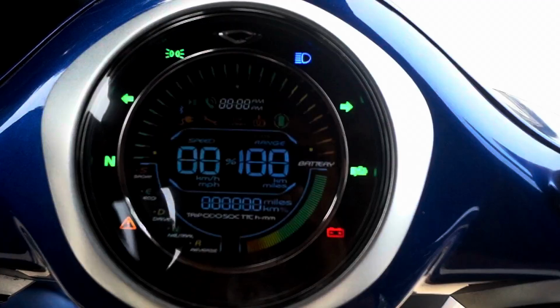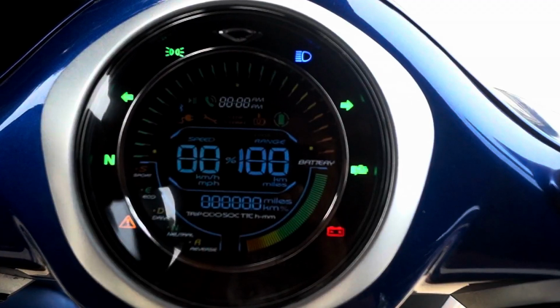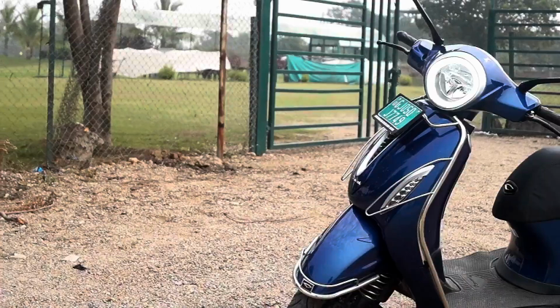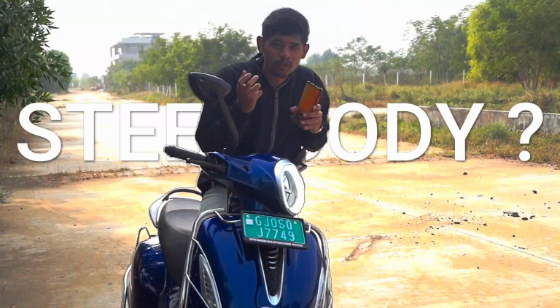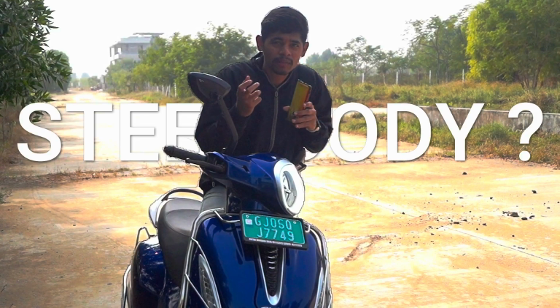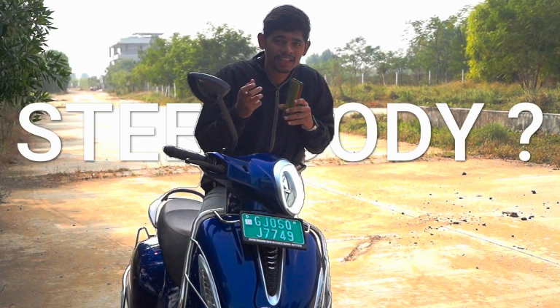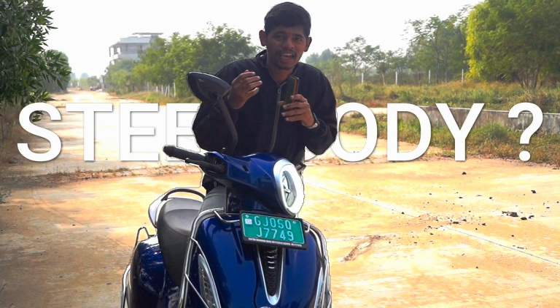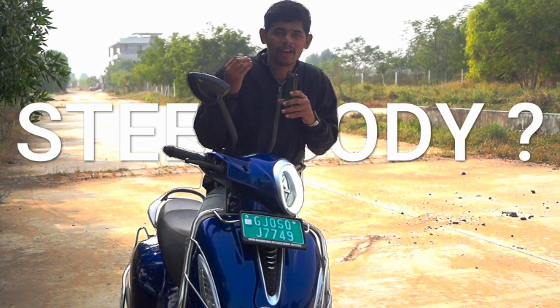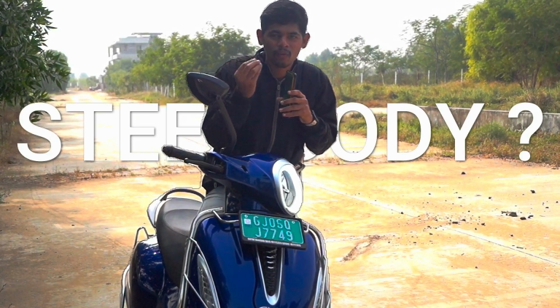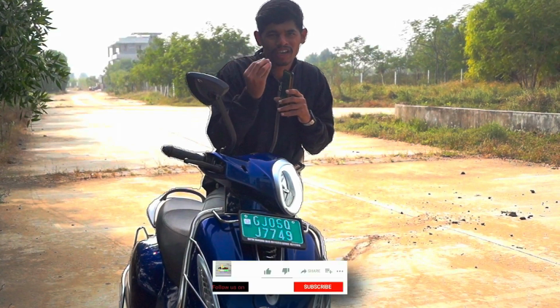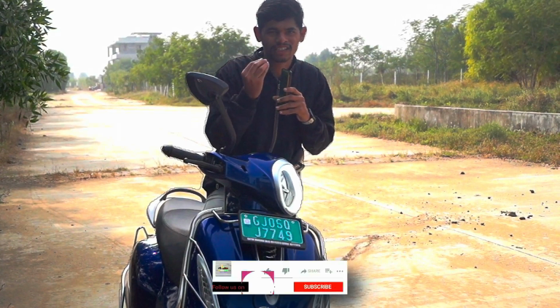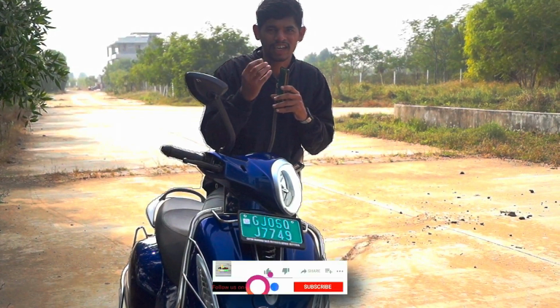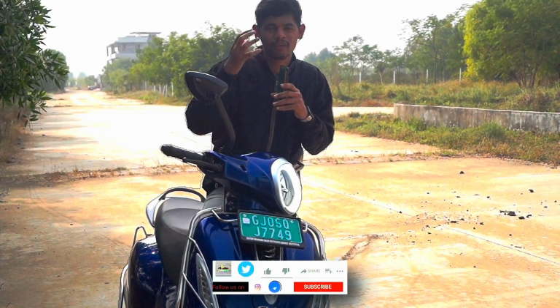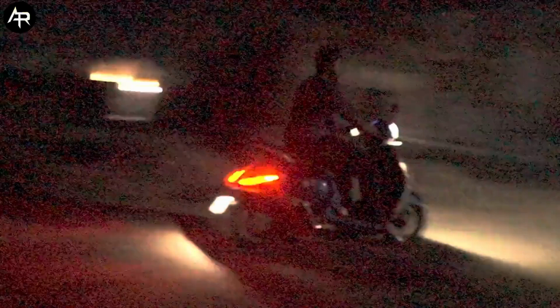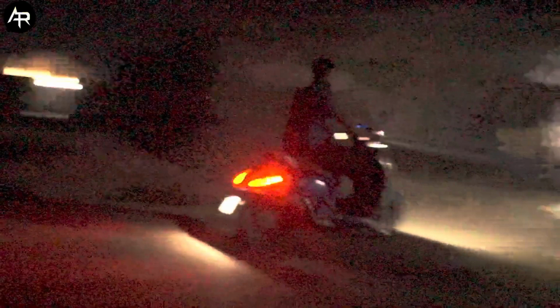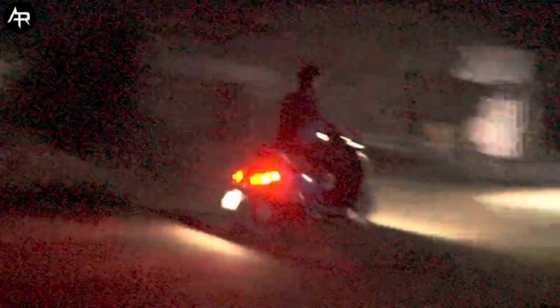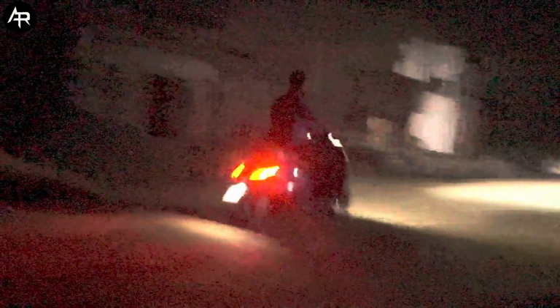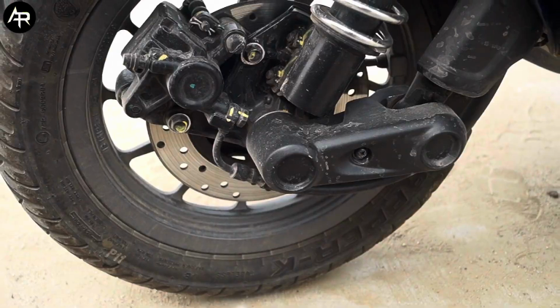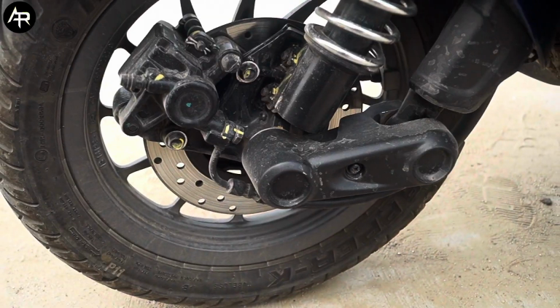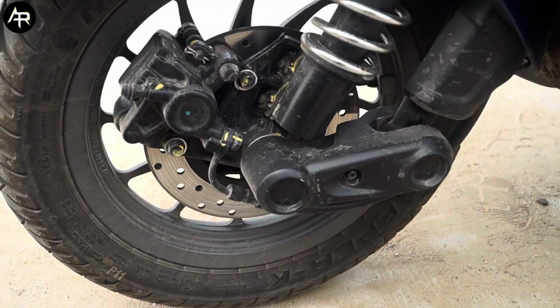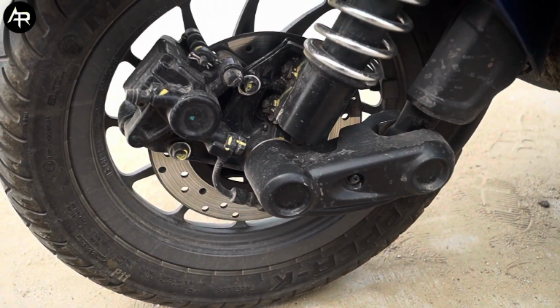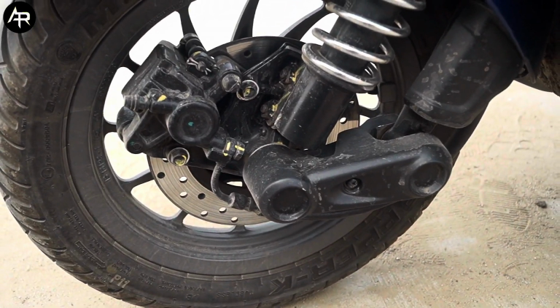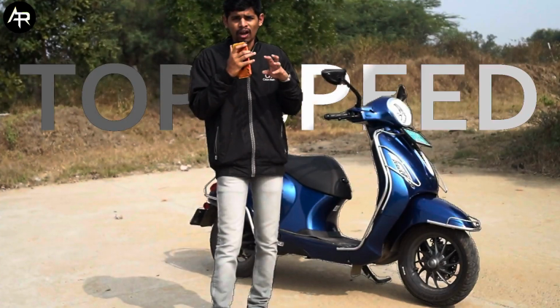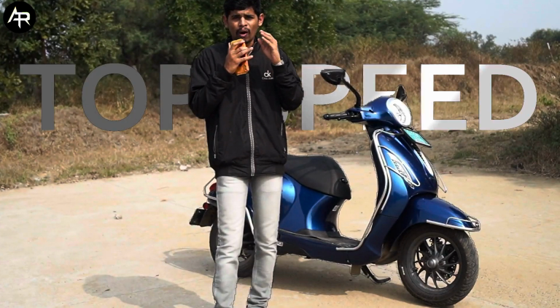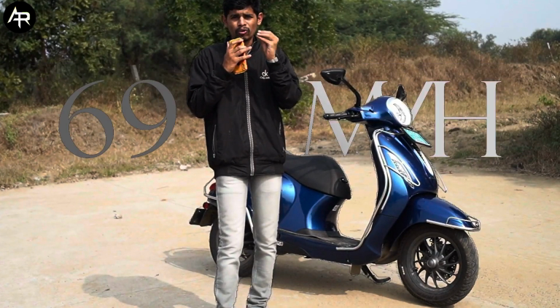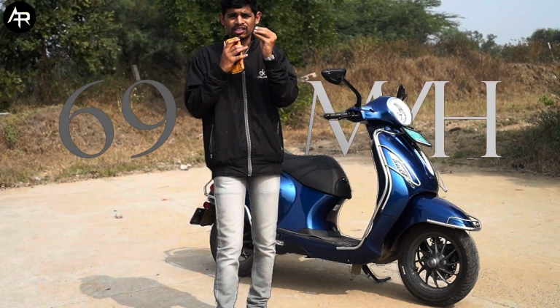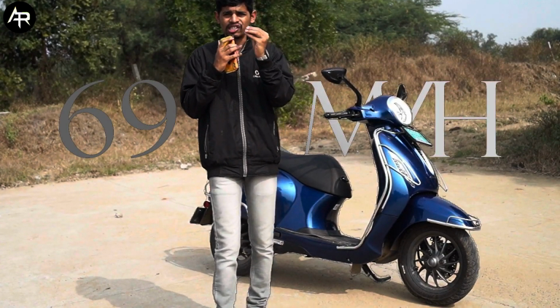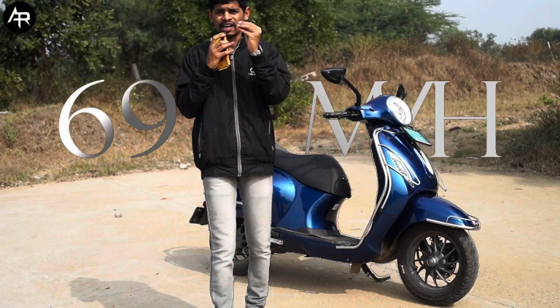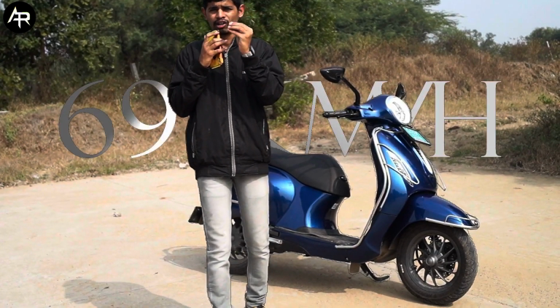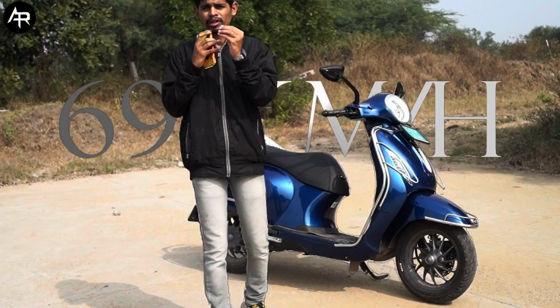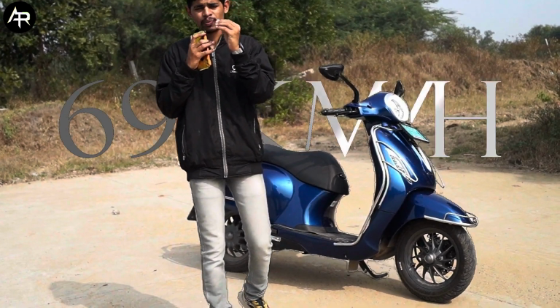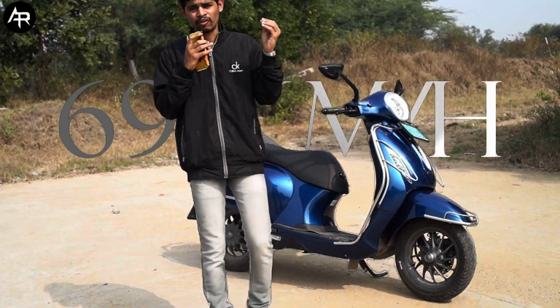How do you get a wheel body? You can see the disc brakes. It's 69 km per hour.